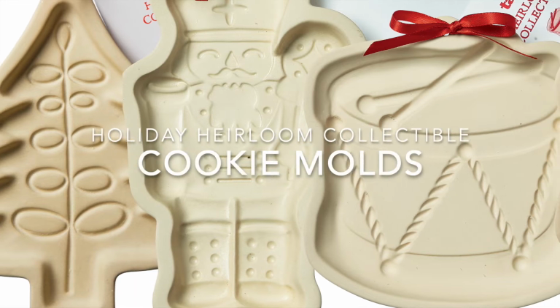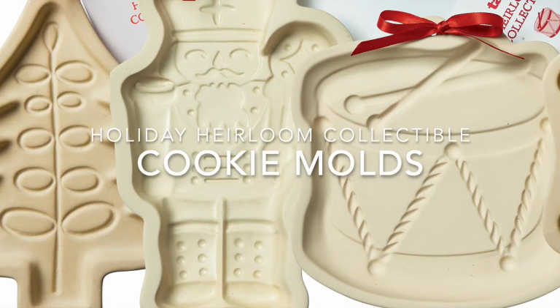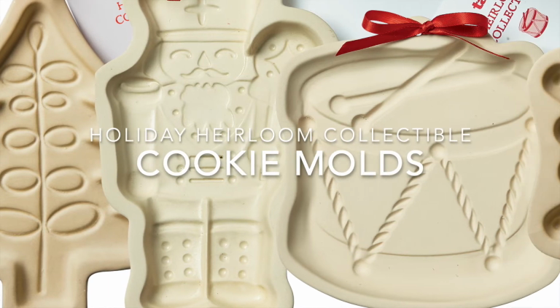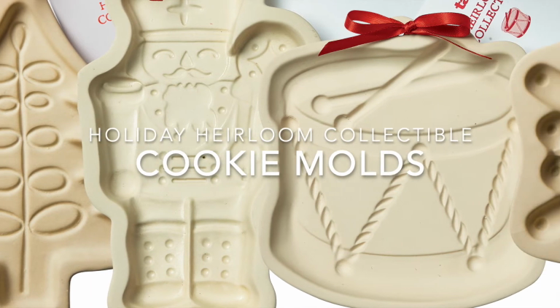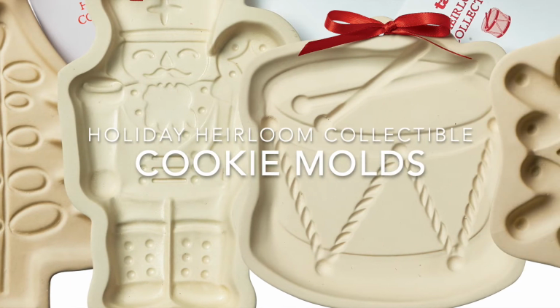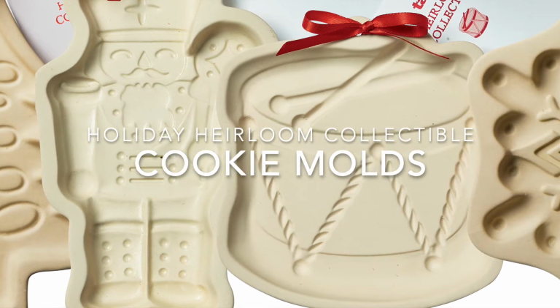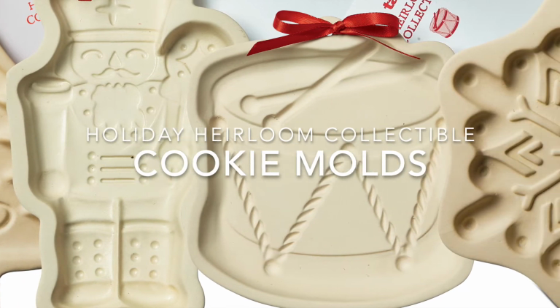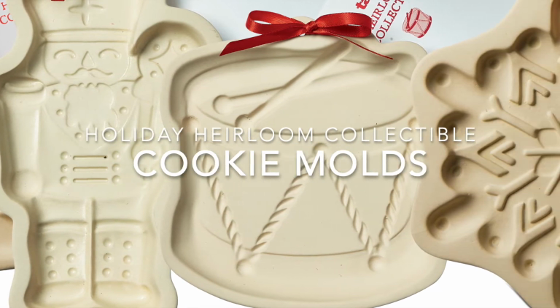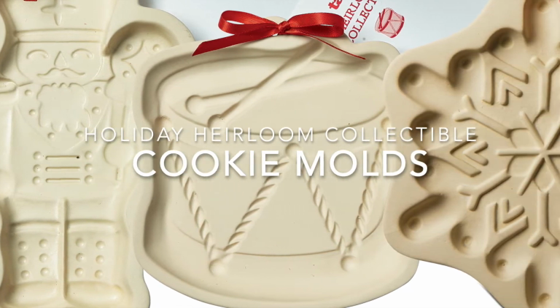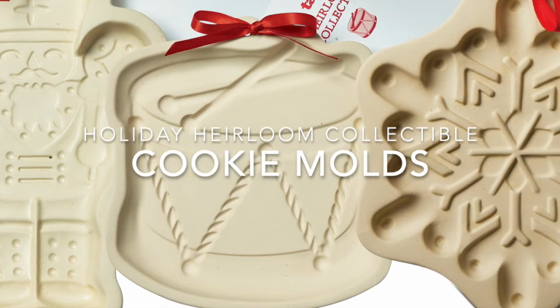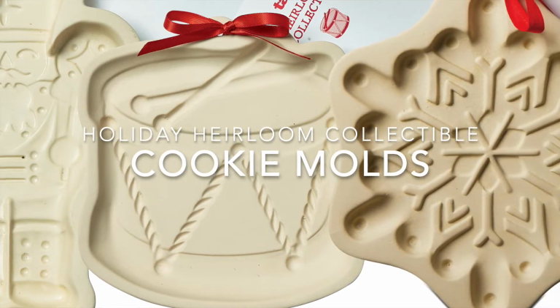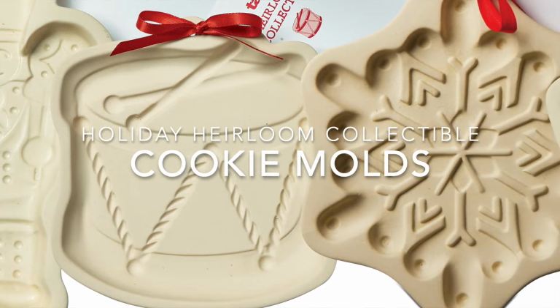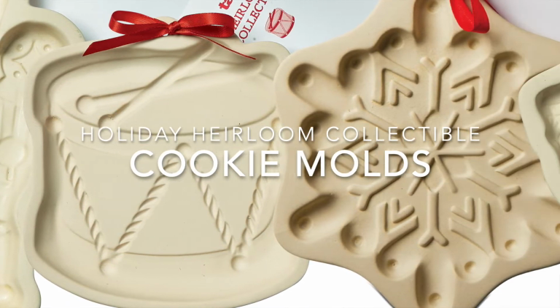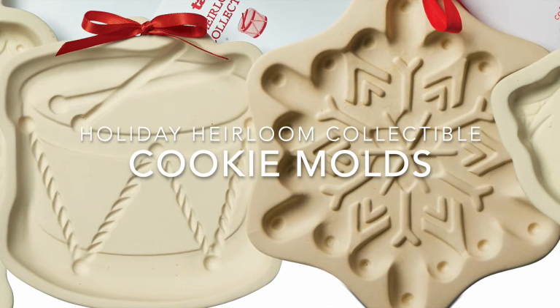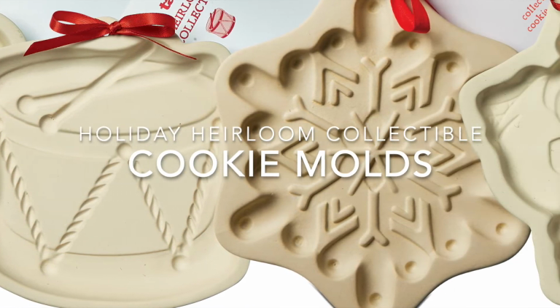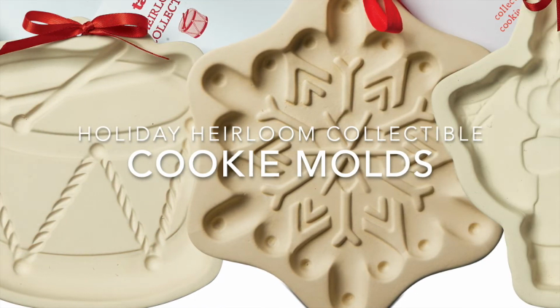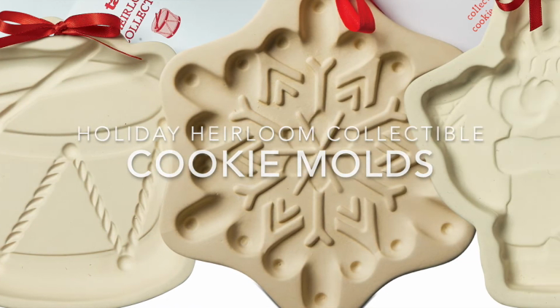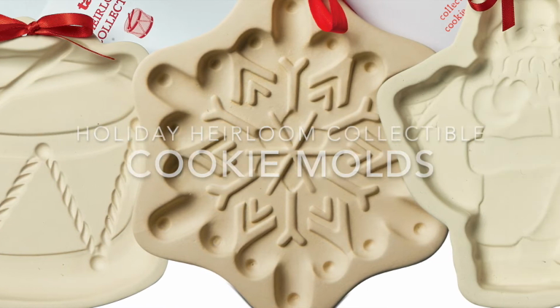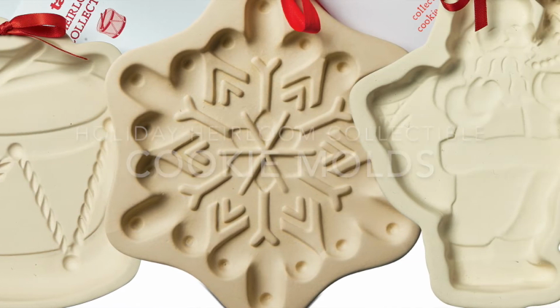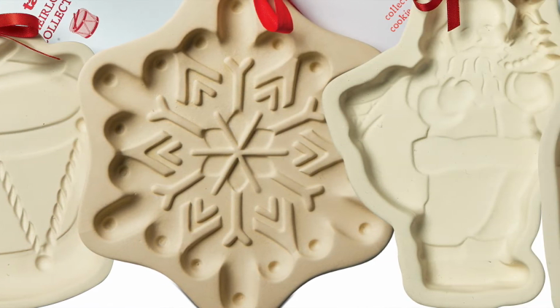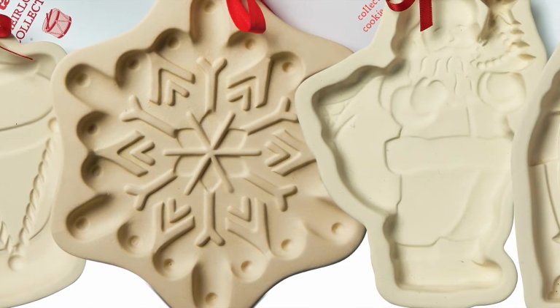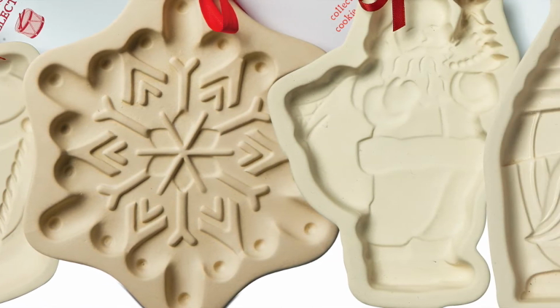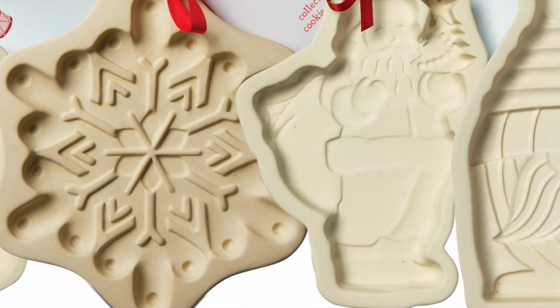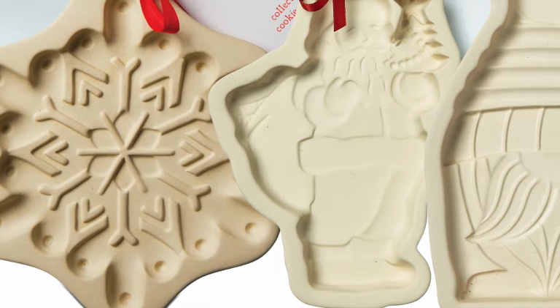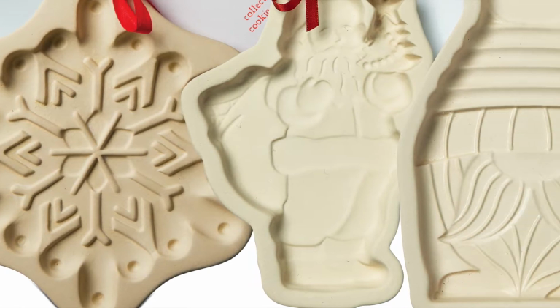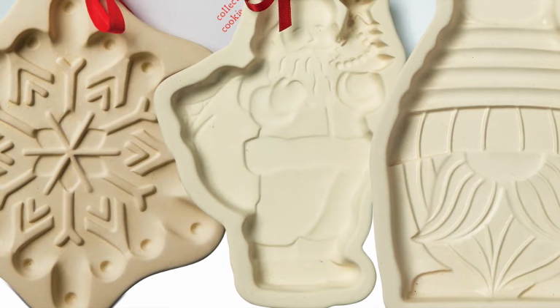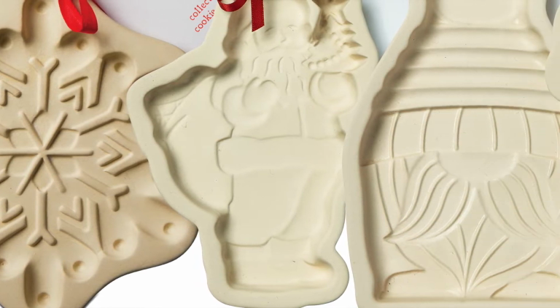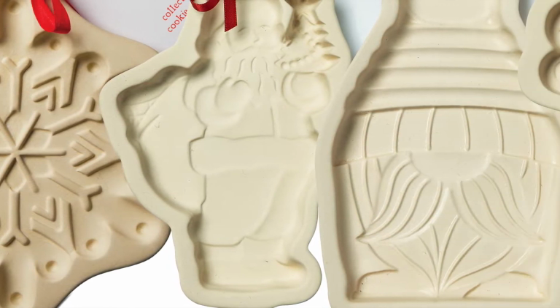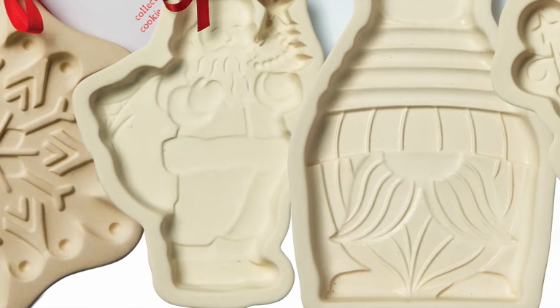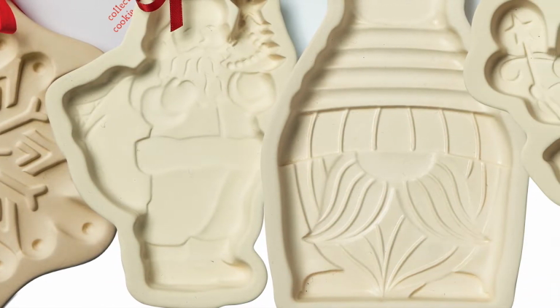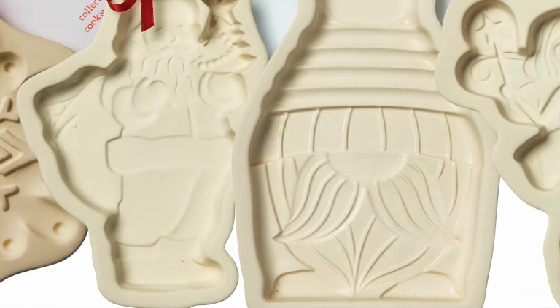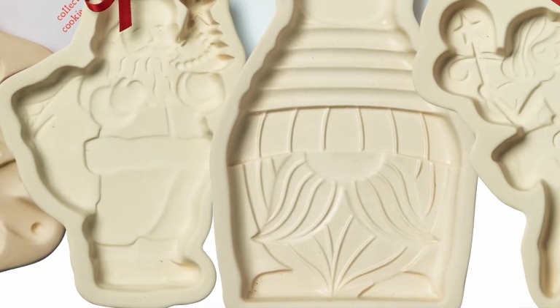Hi, this is Jenna Walsh, industrial designer here at TAG, and I'm excited for the opportunity to tell you a little bit more about our cookie molds.